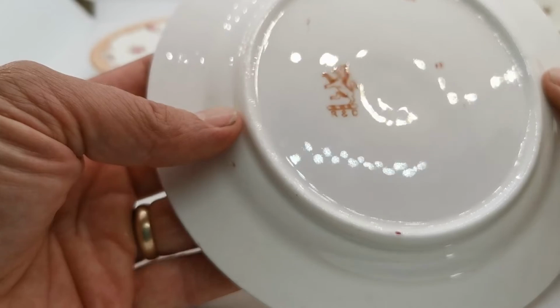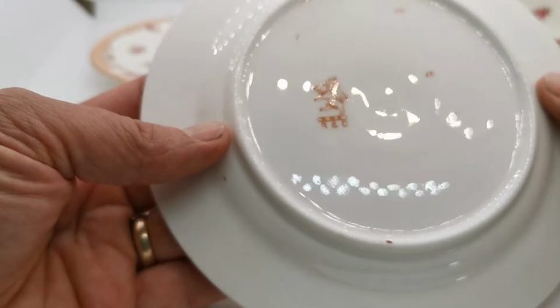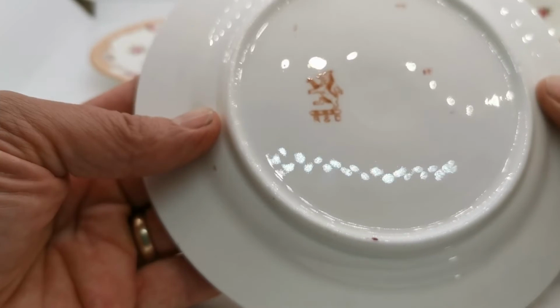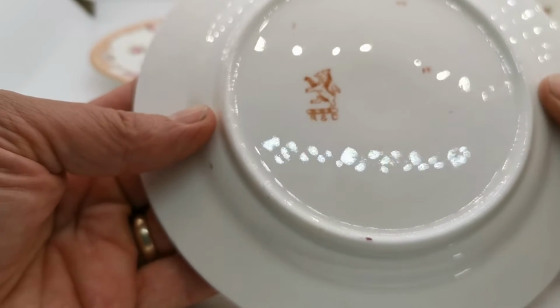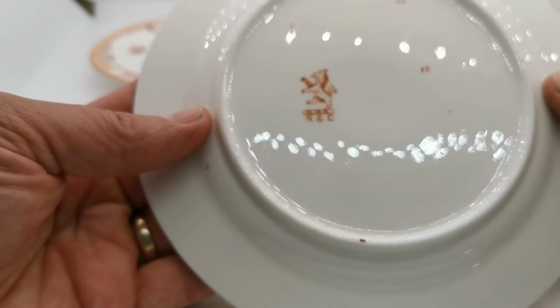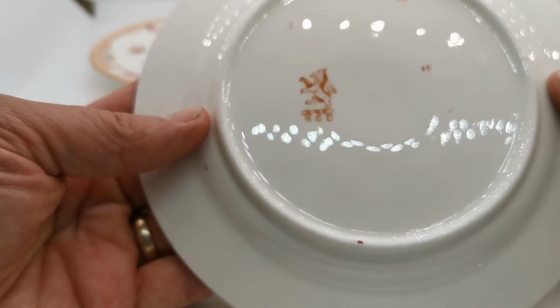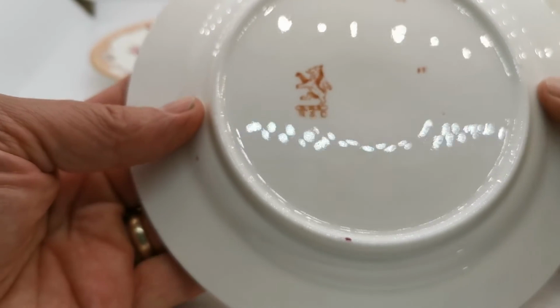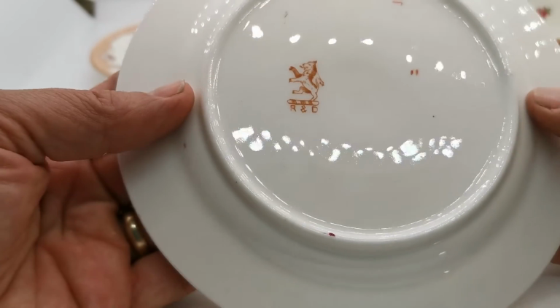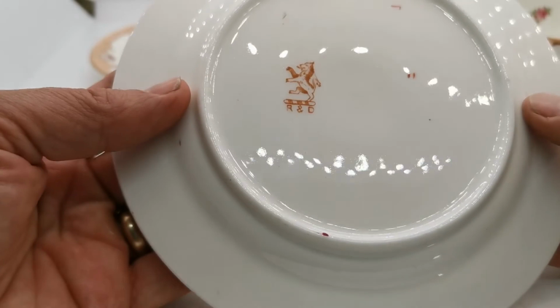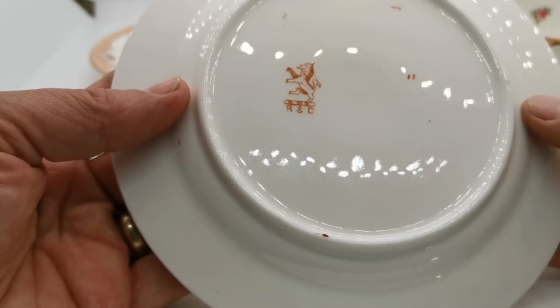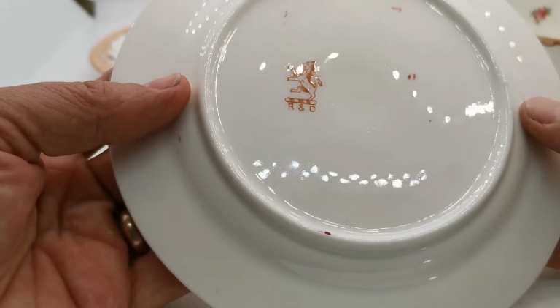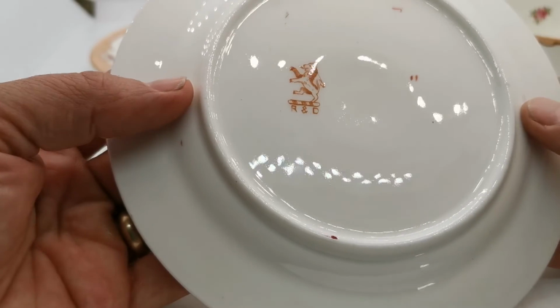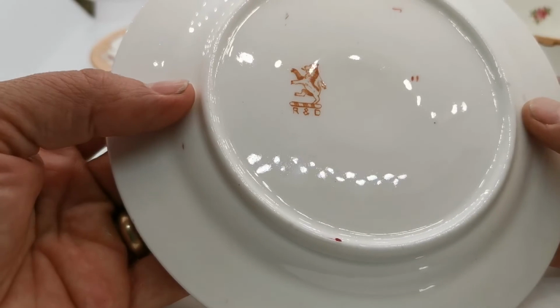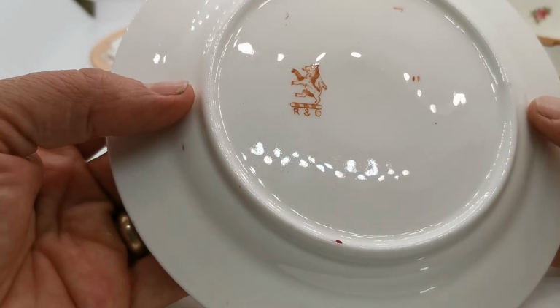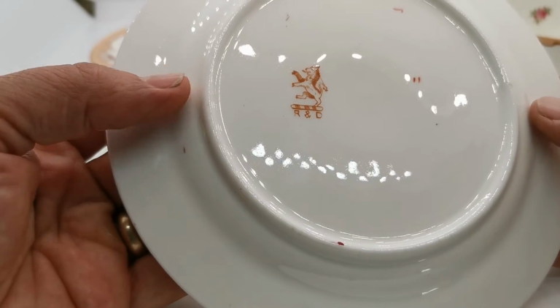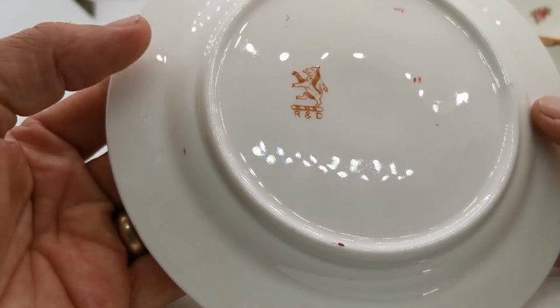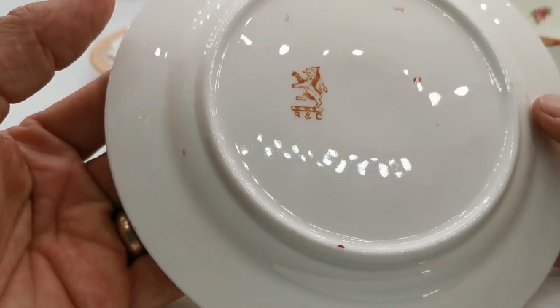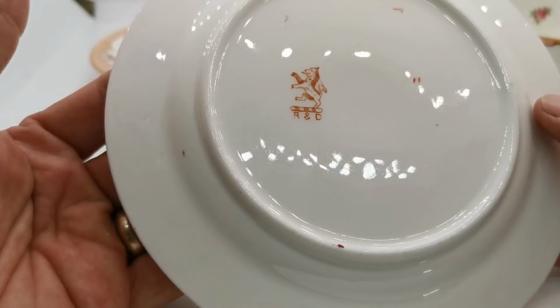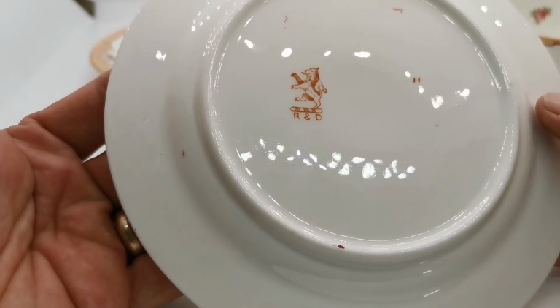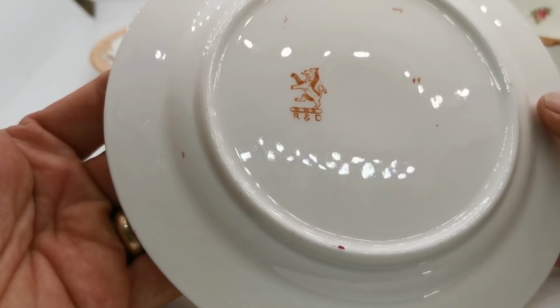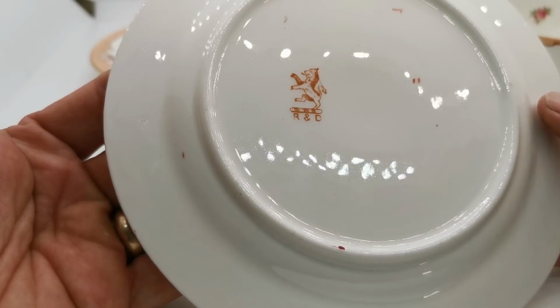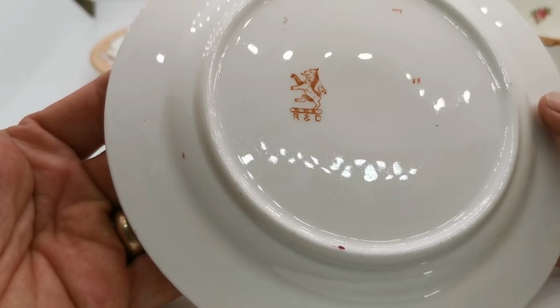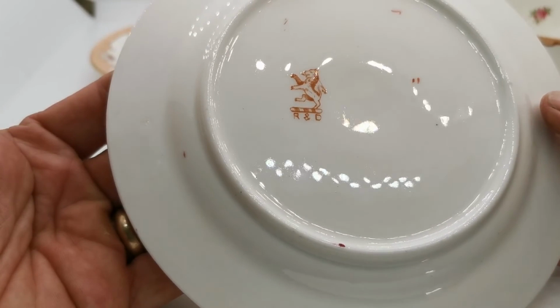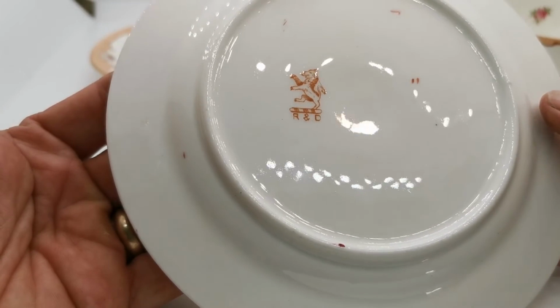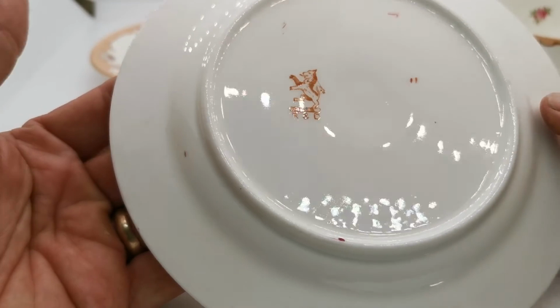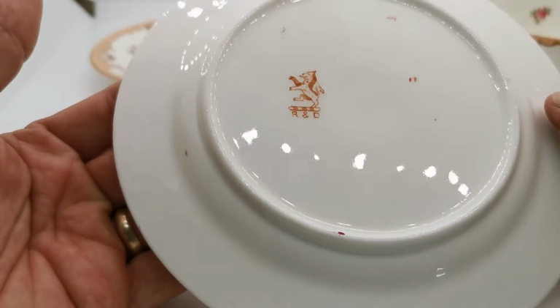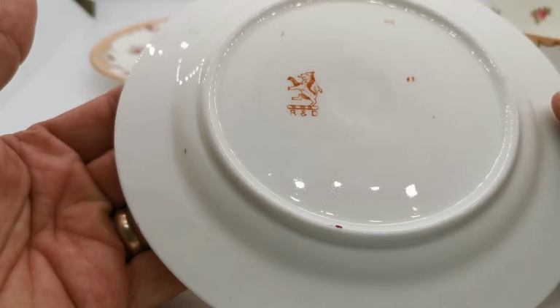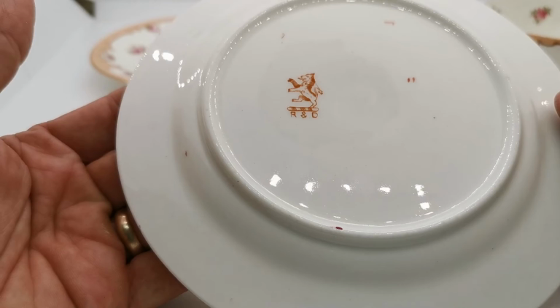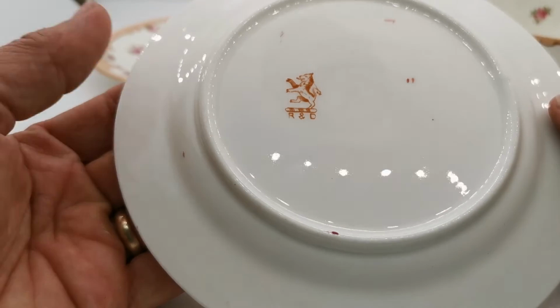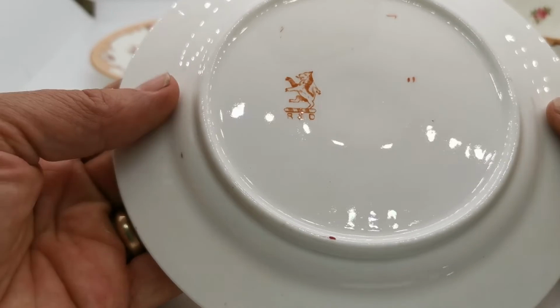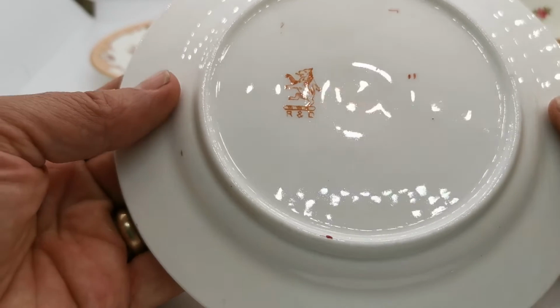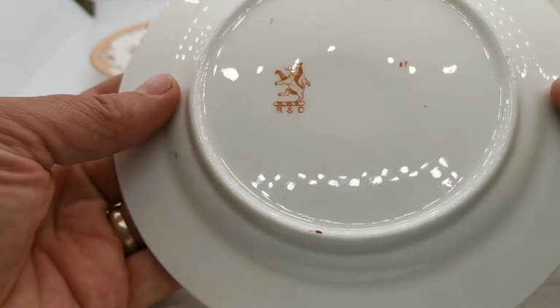Nicely marked on the plate with the R&D factory mark.